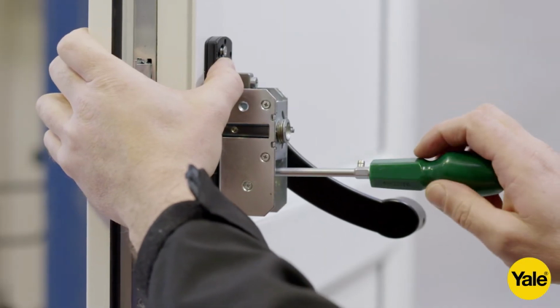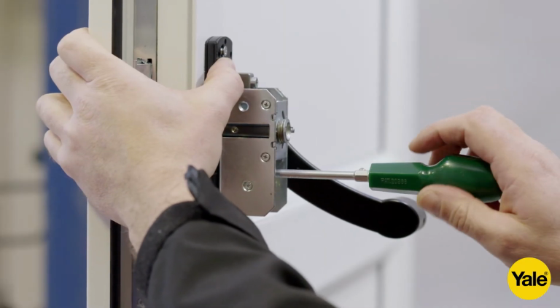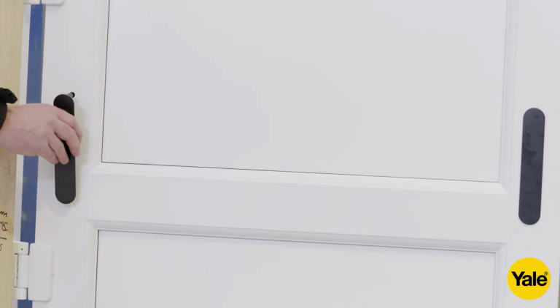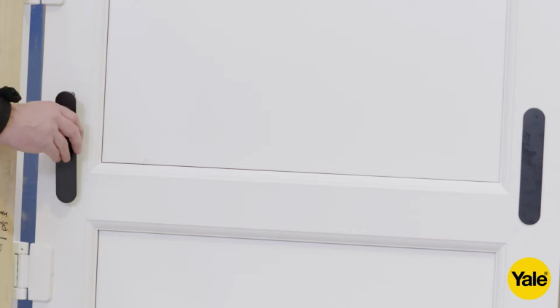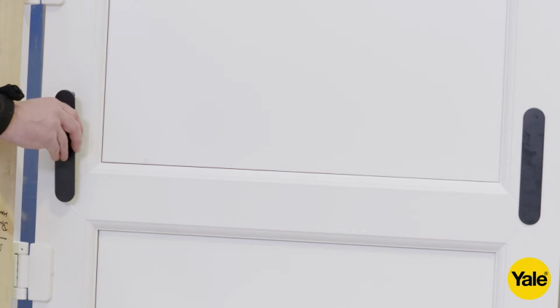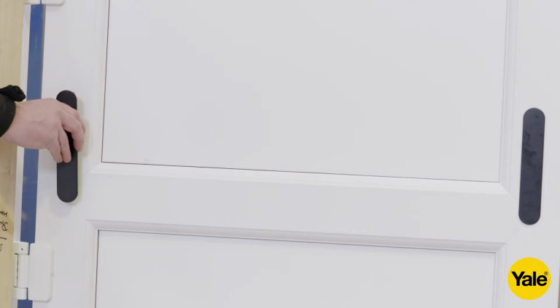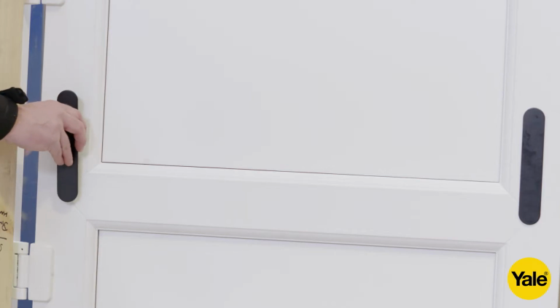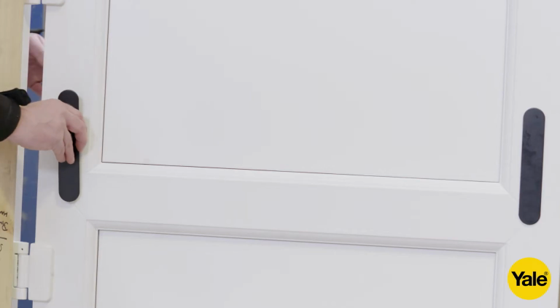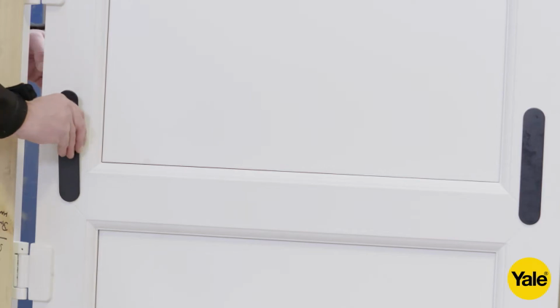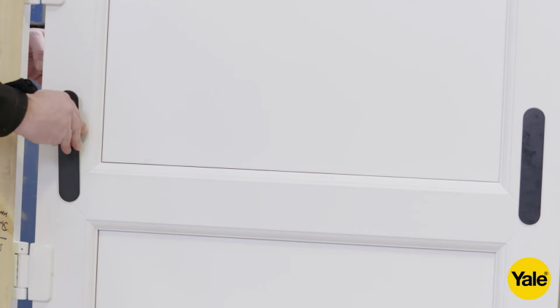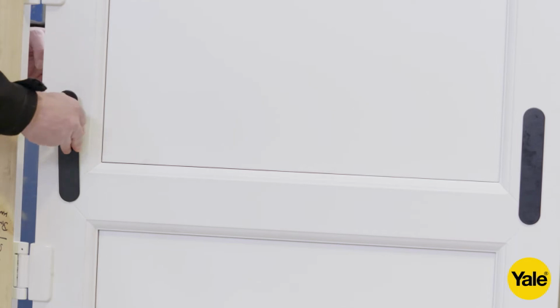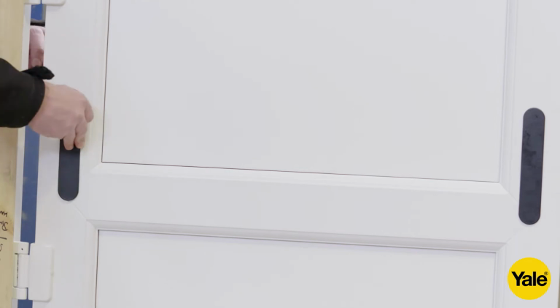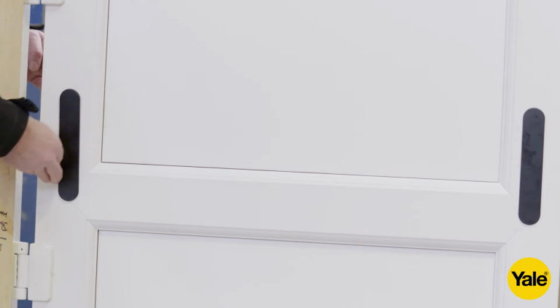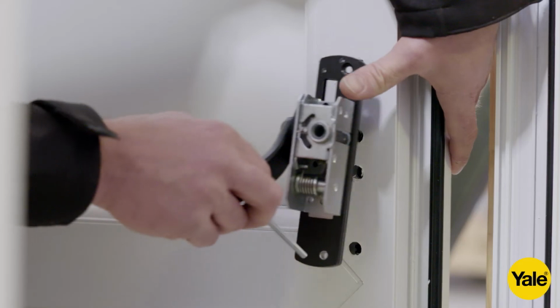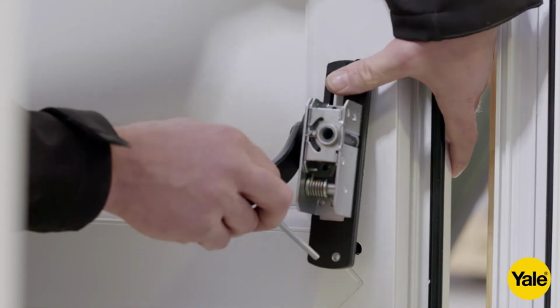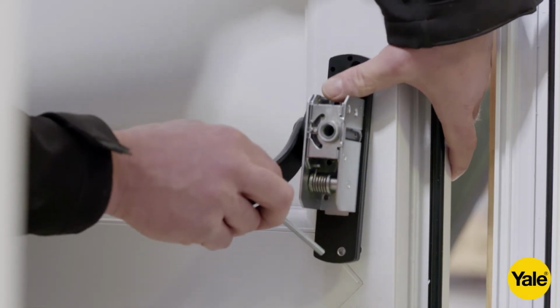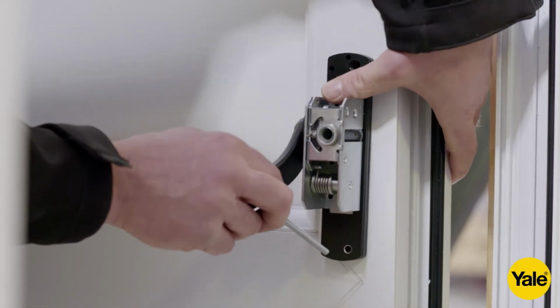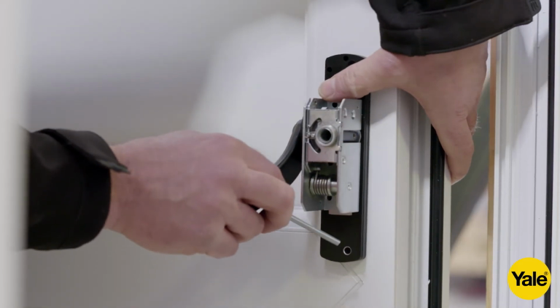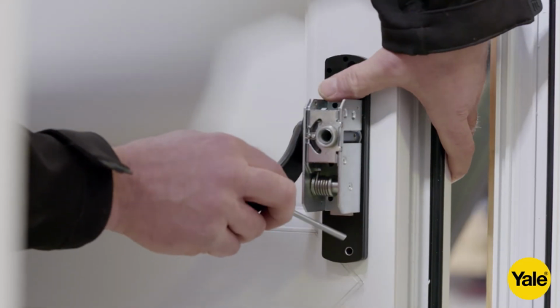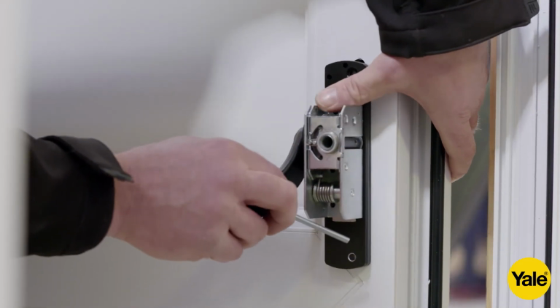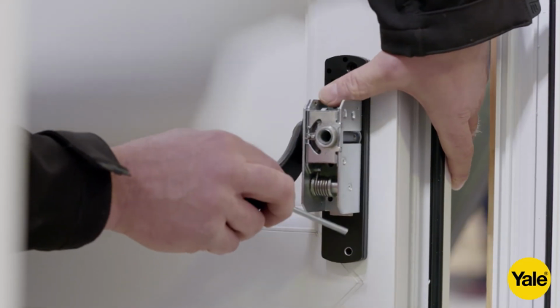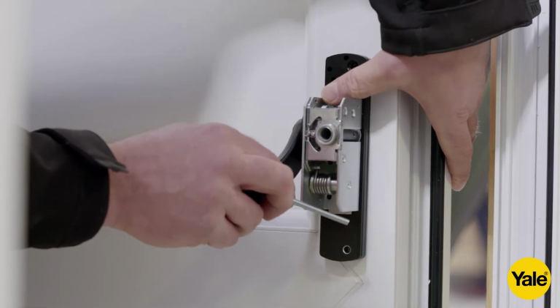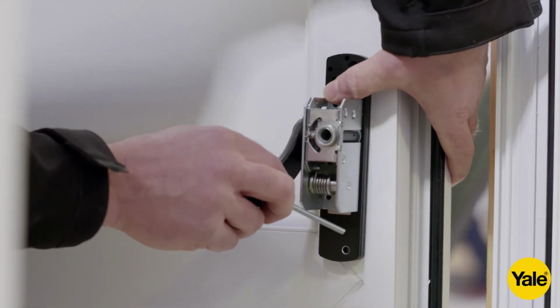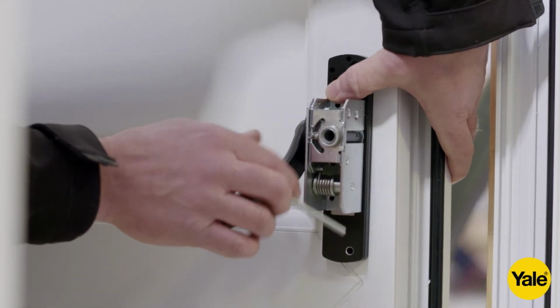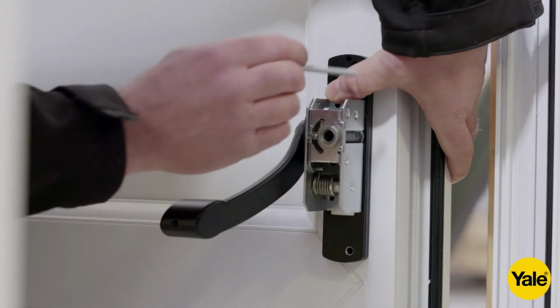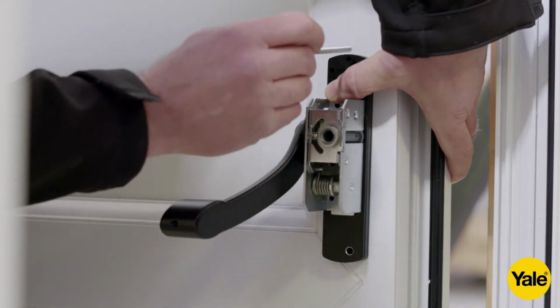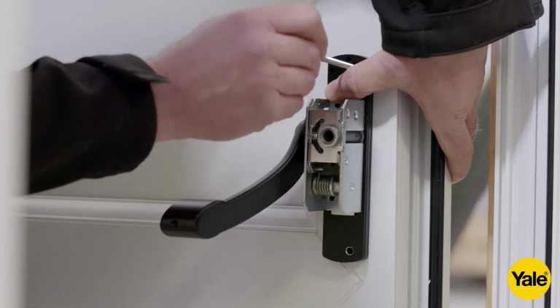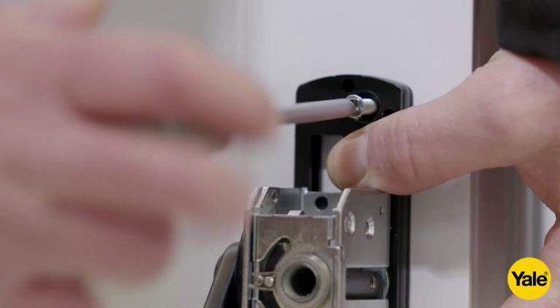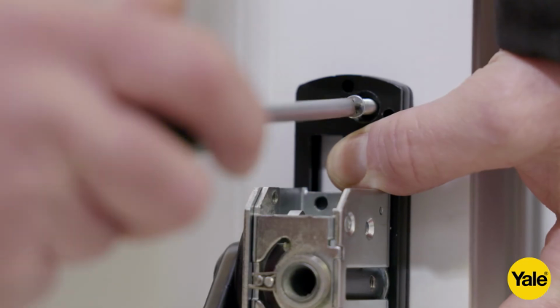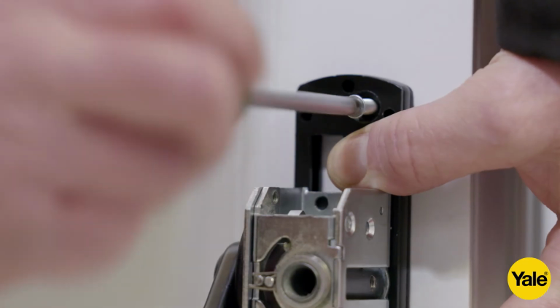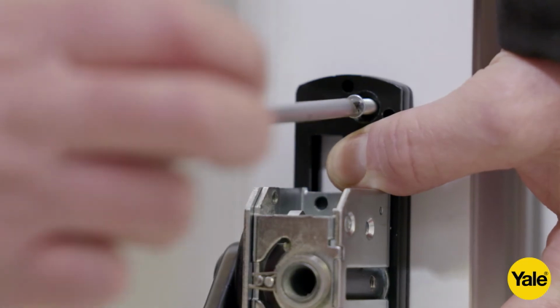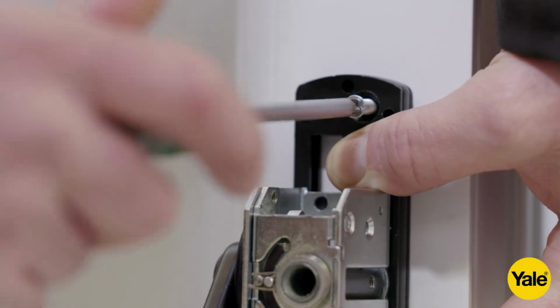Then take the idler external fixing plate and insert into the door prep, and attach the idler mechanism with the three M5 screws.